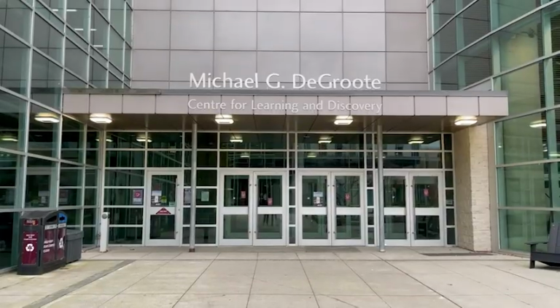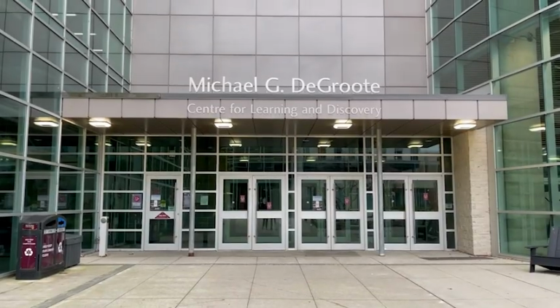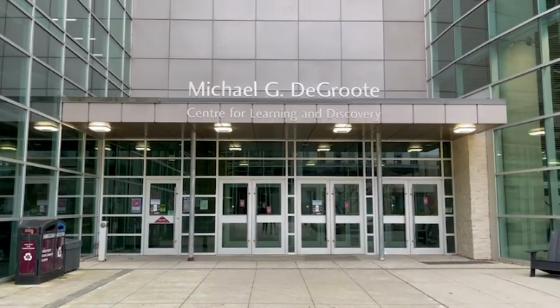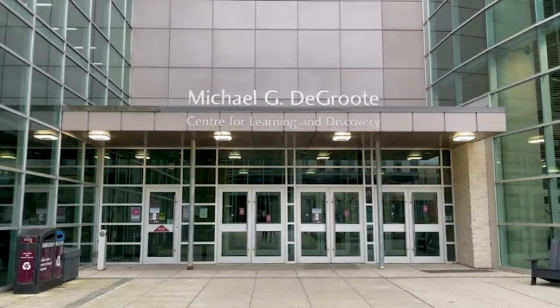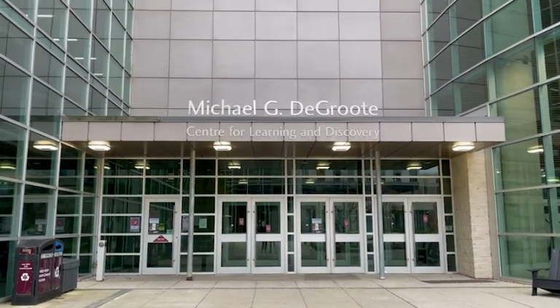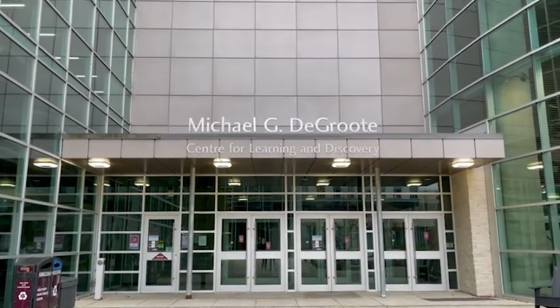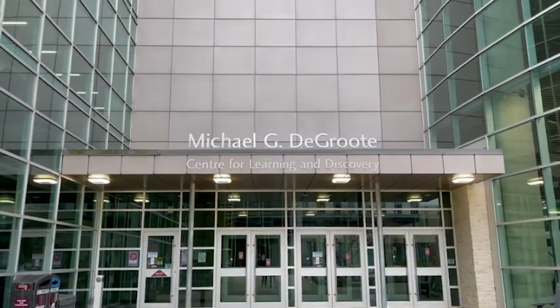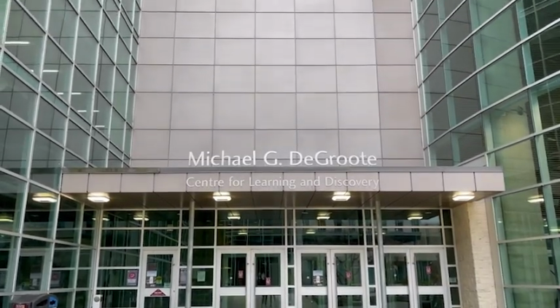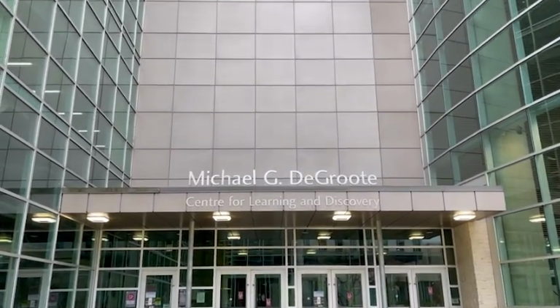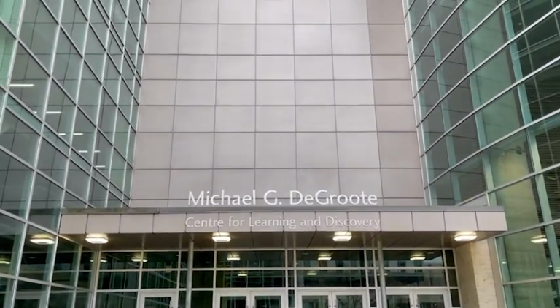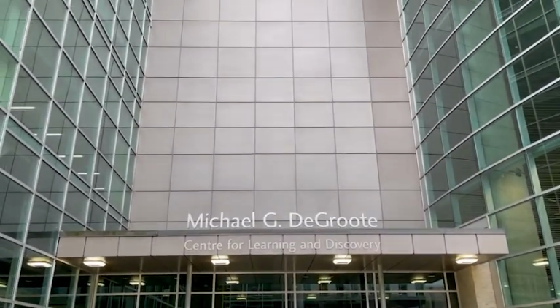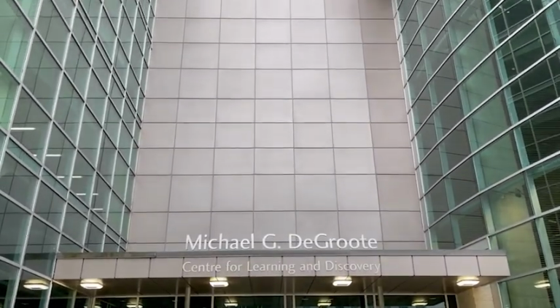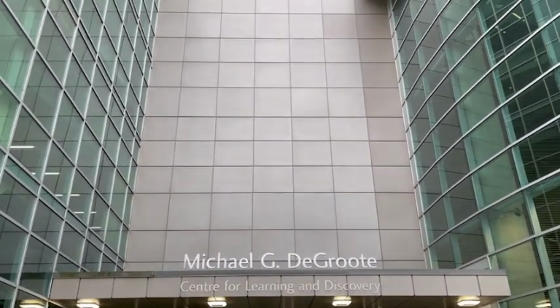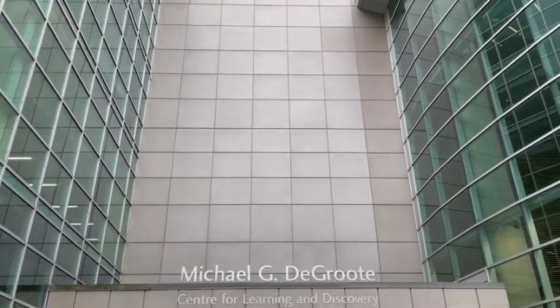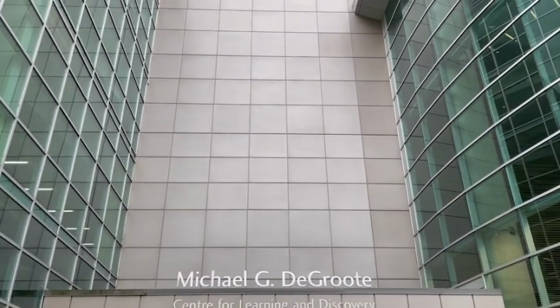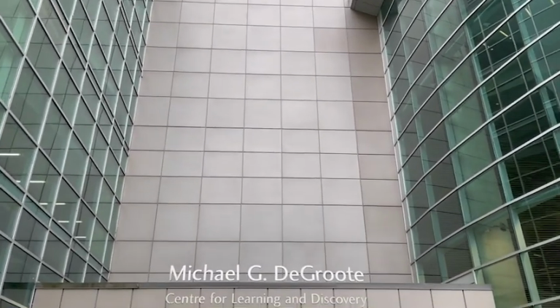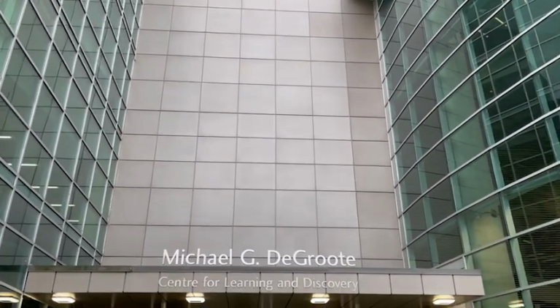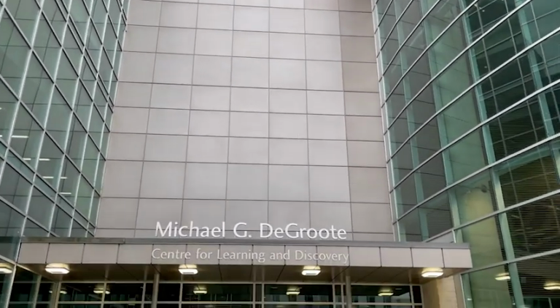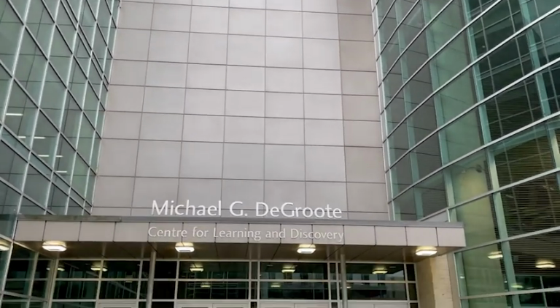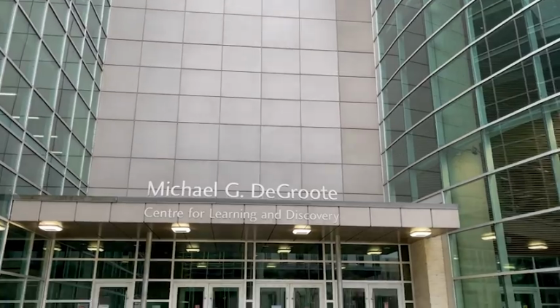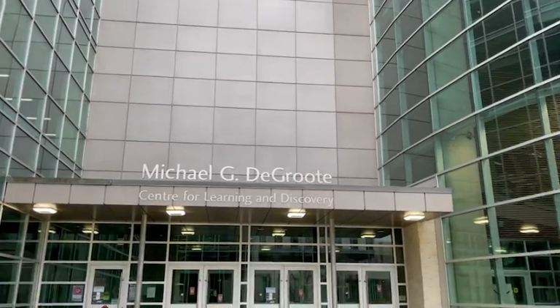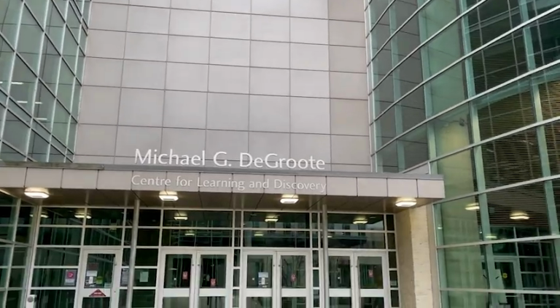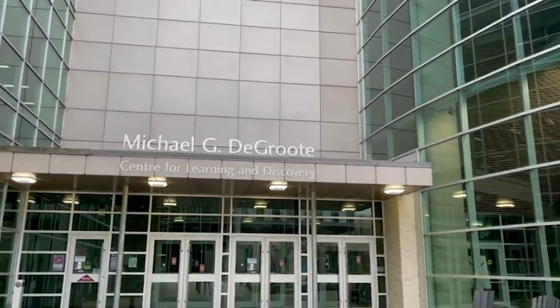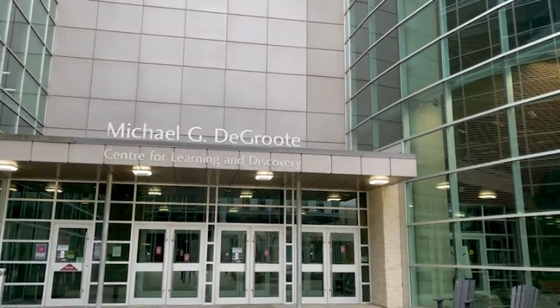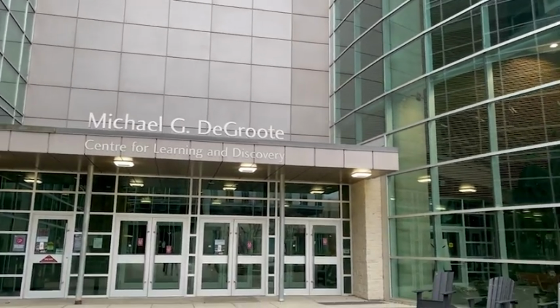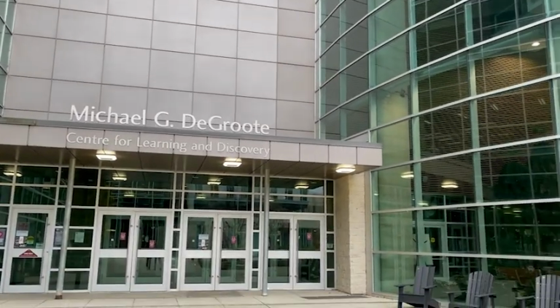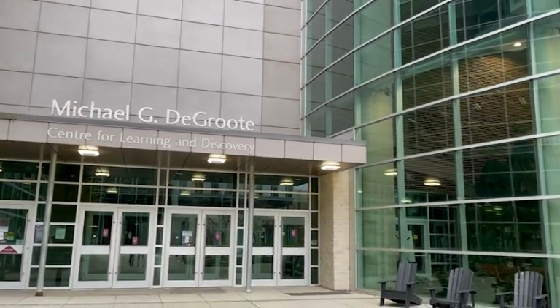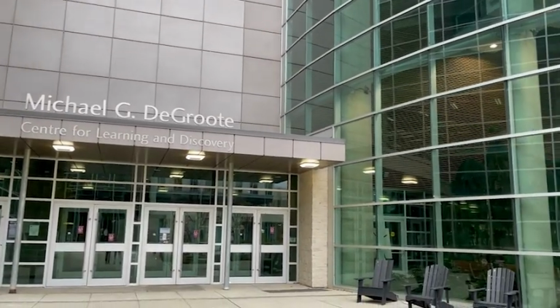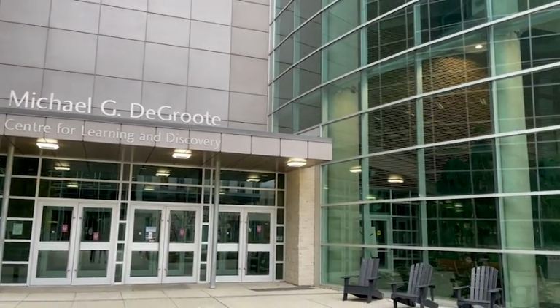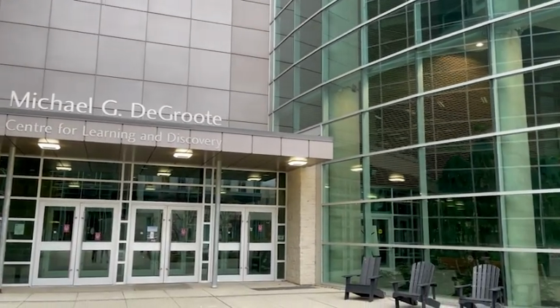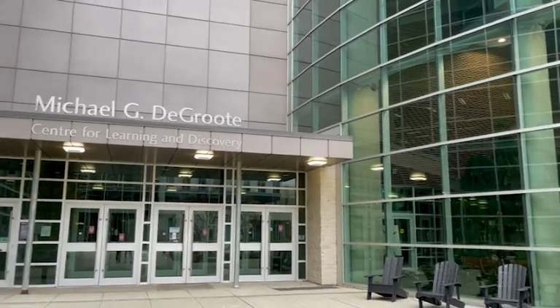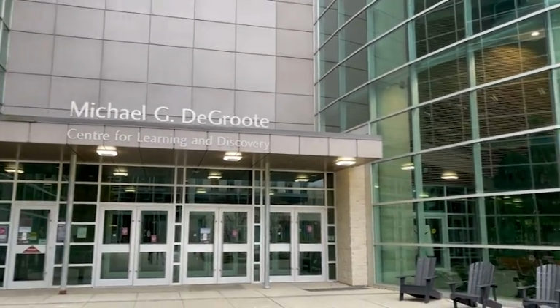This is the entrance of the Michael DeGroote Center for Learning and Discovery, and this is where we're going to take the LinkedIn photos.